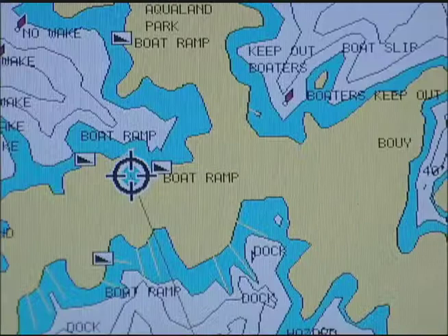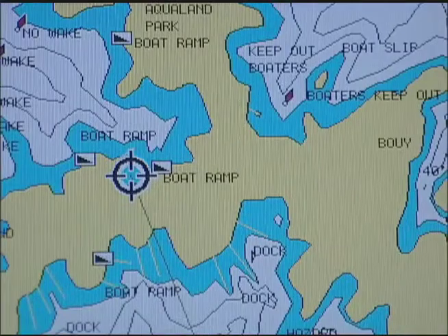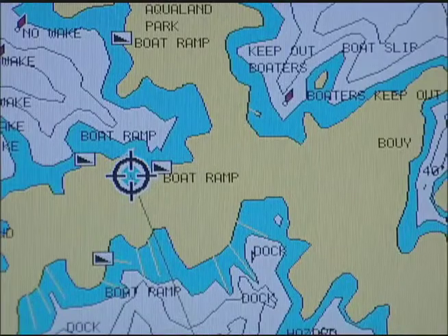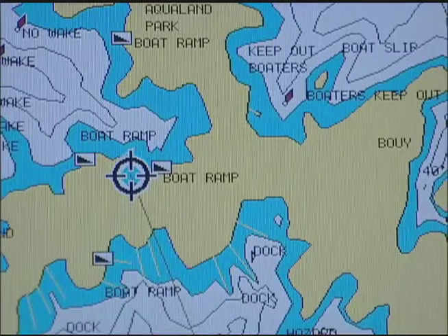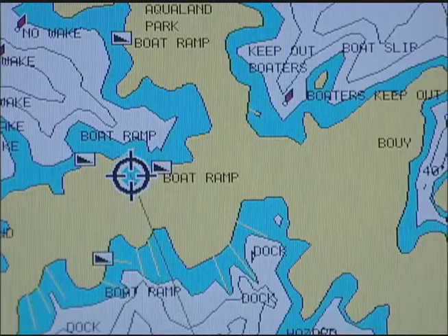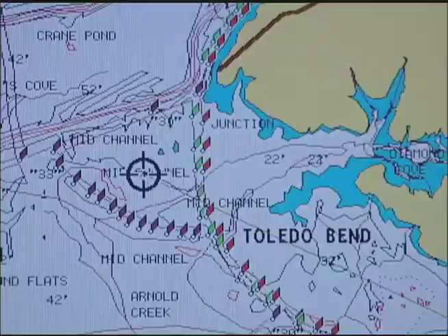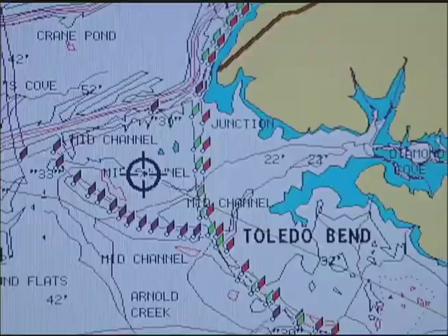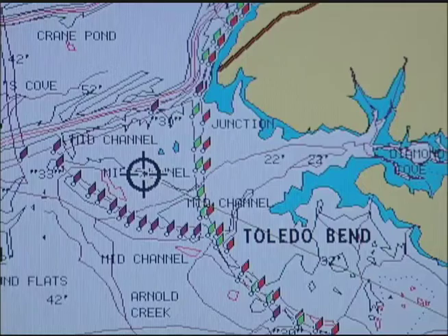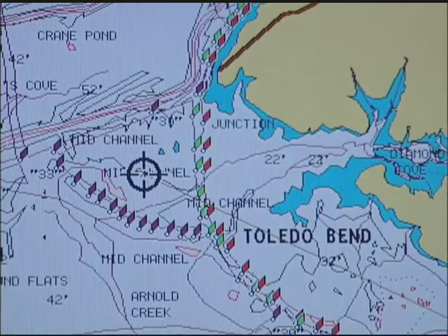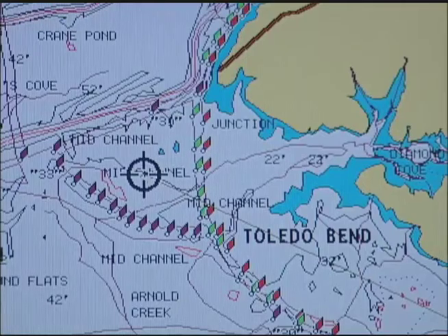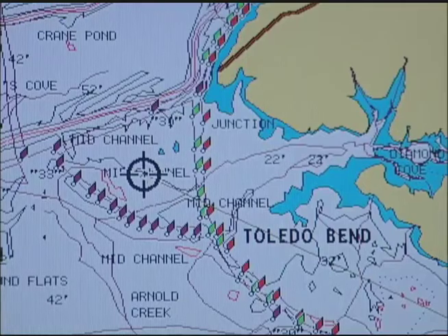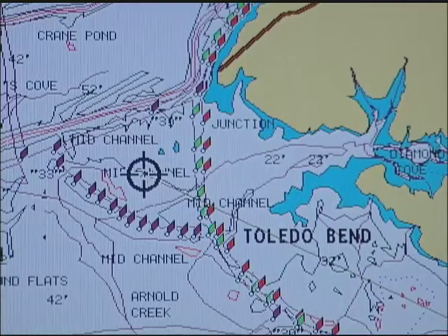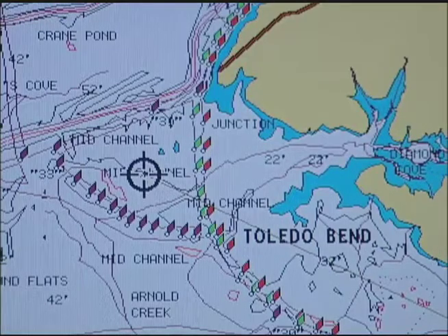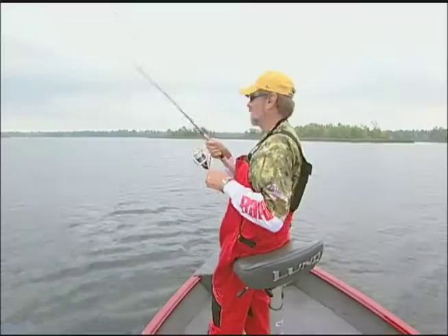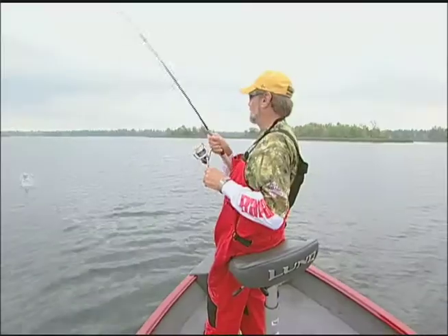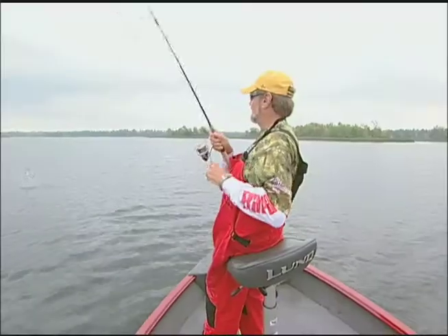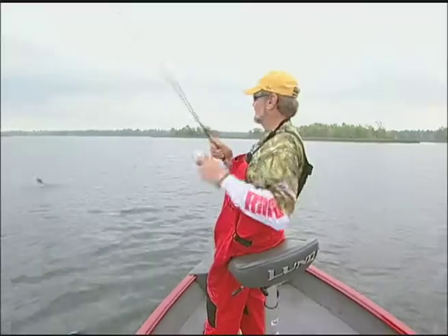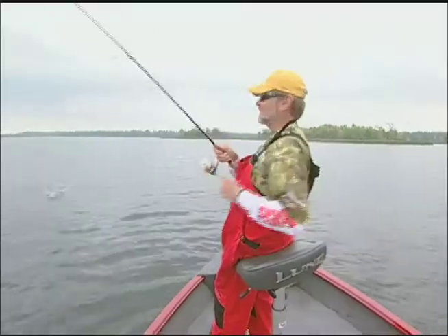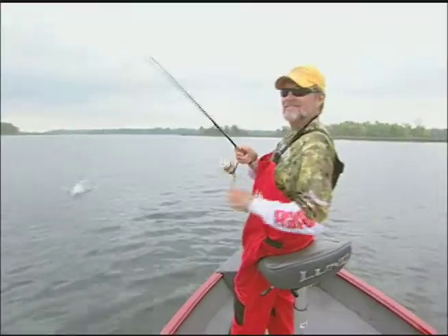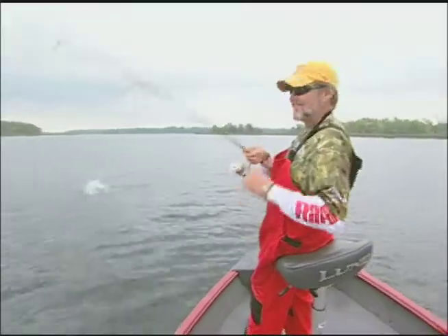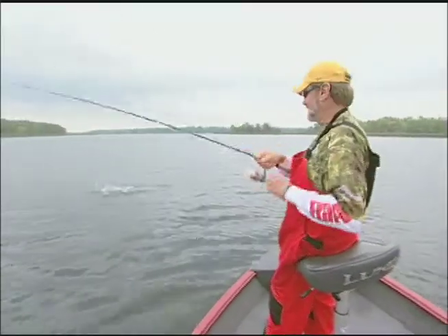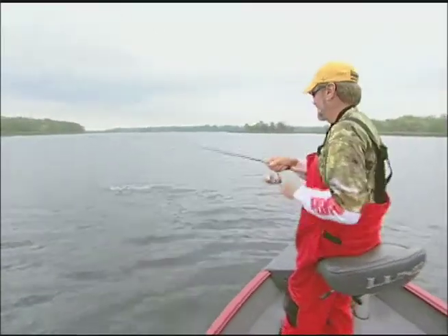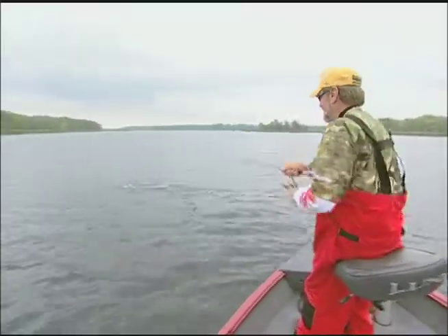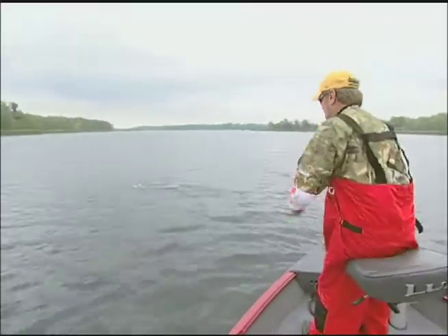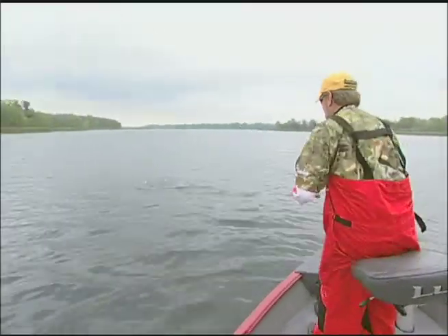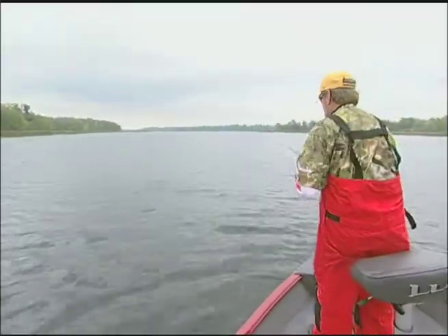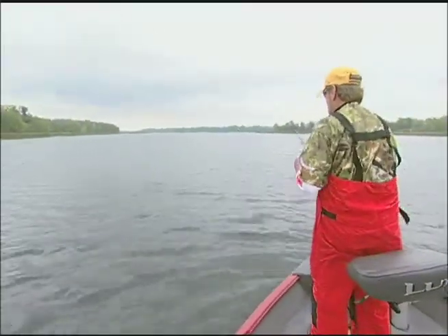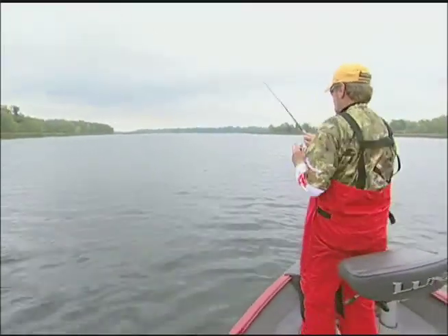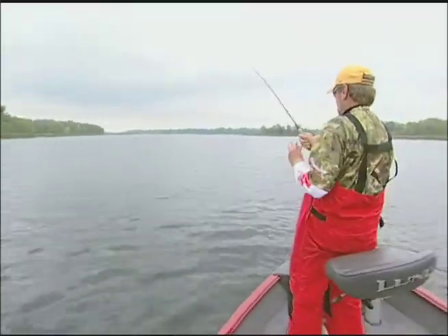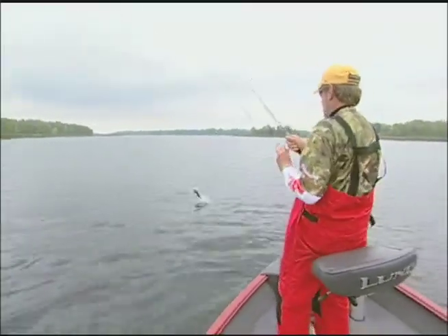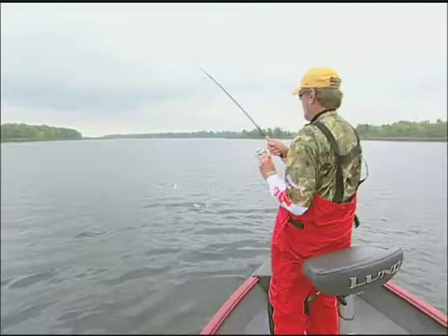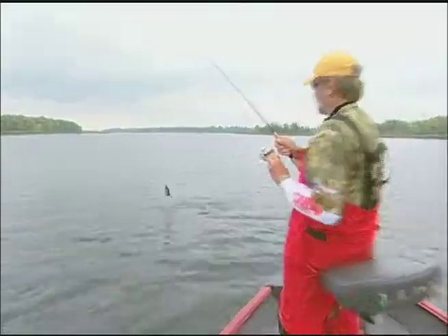Boat accesses, navigational aids — all of which will make you far more effective and efficient with your time on the water.